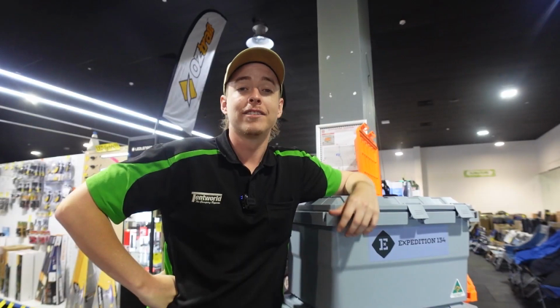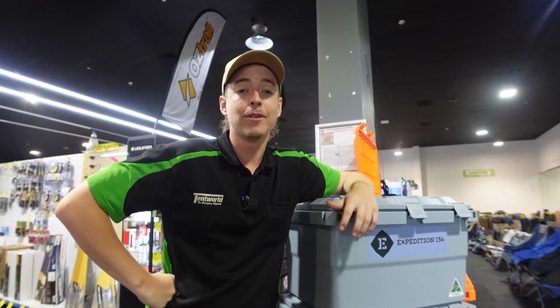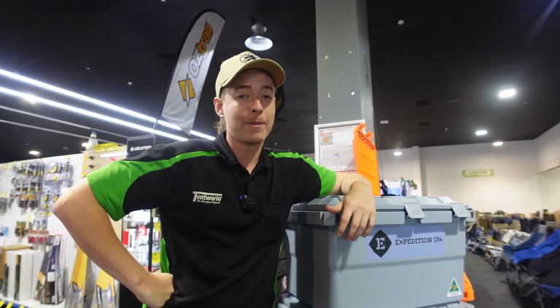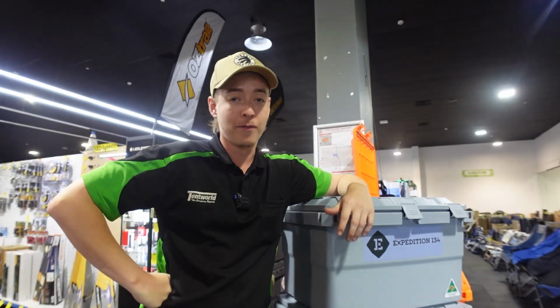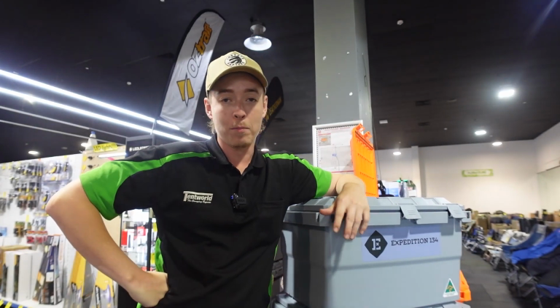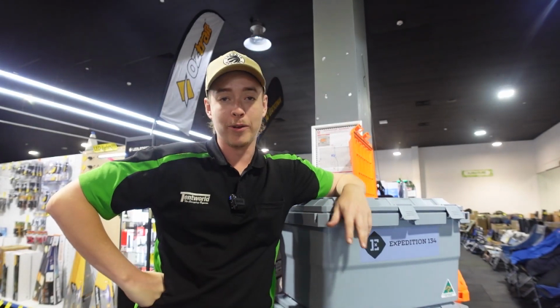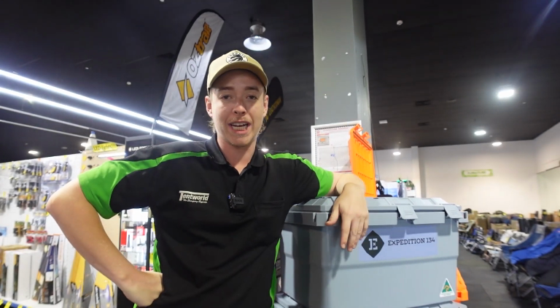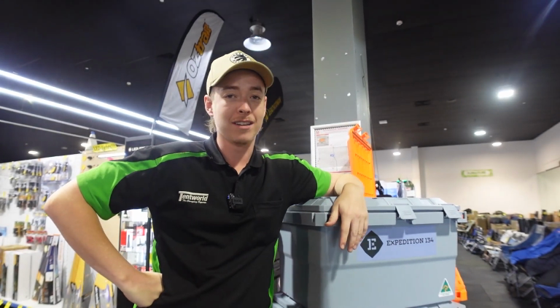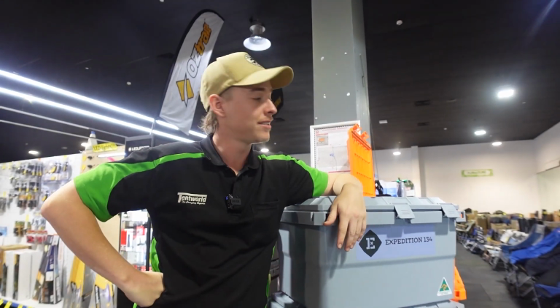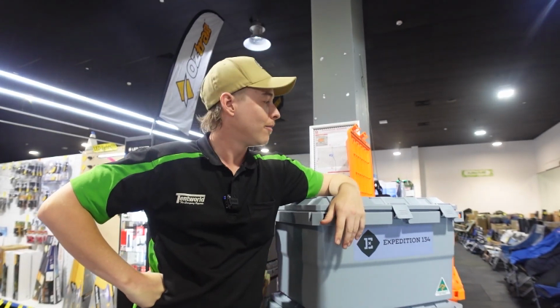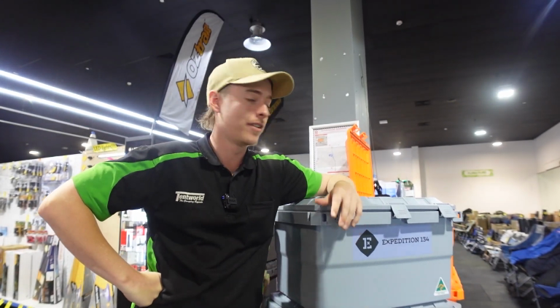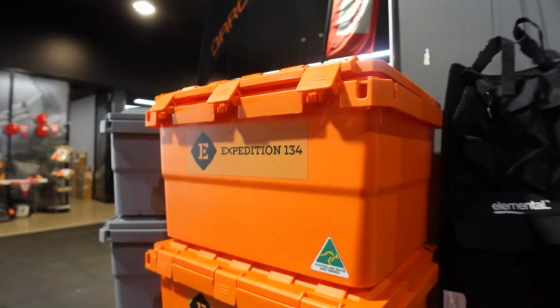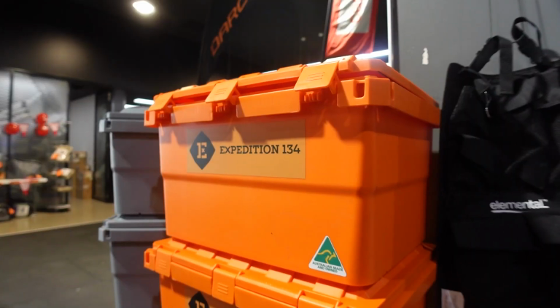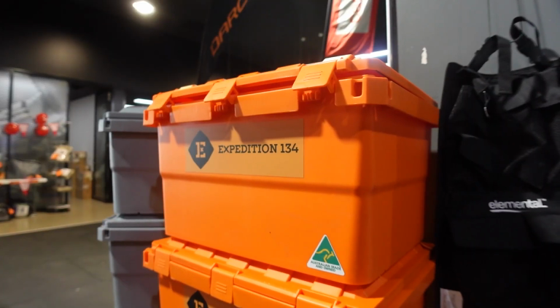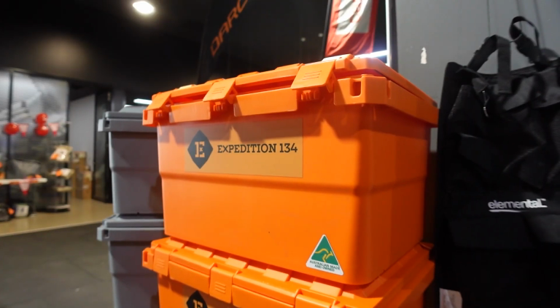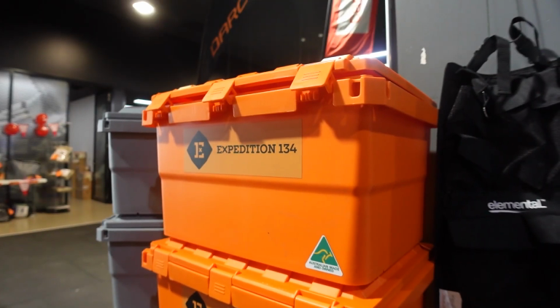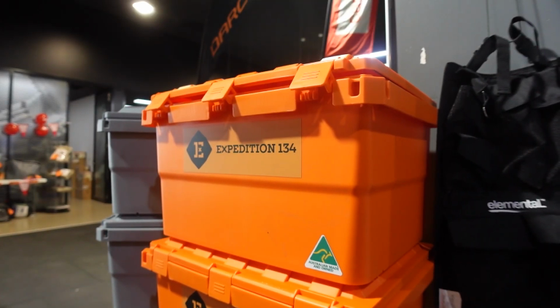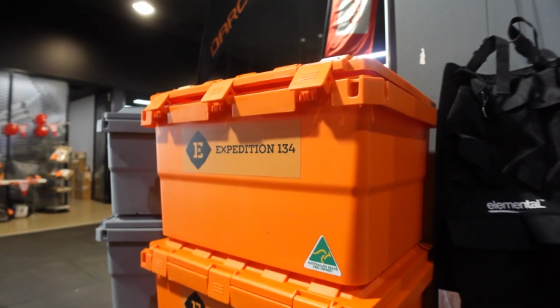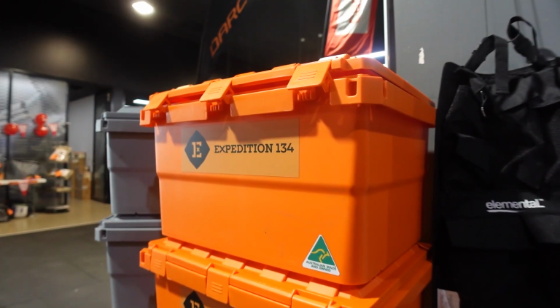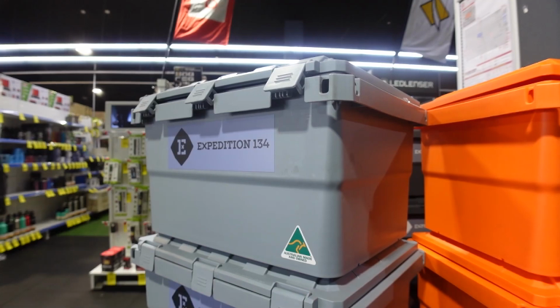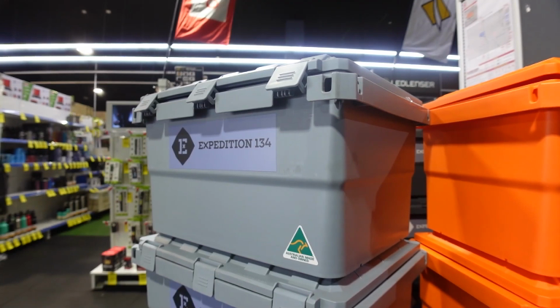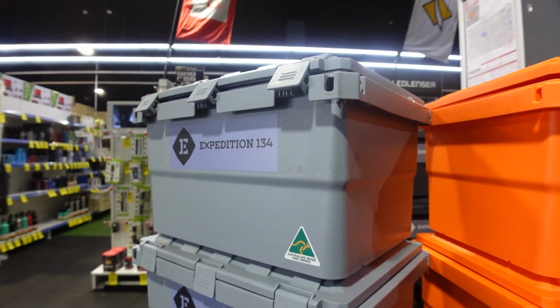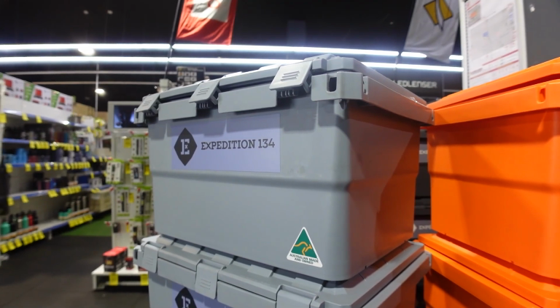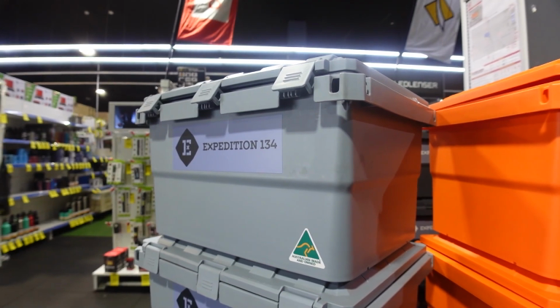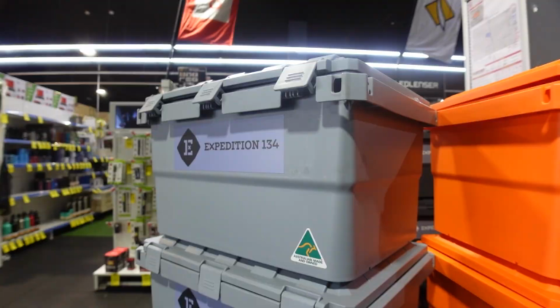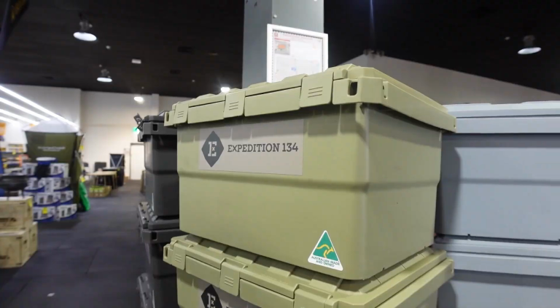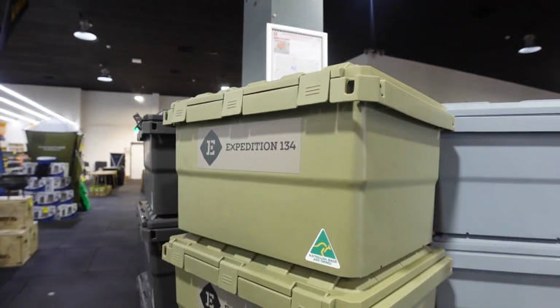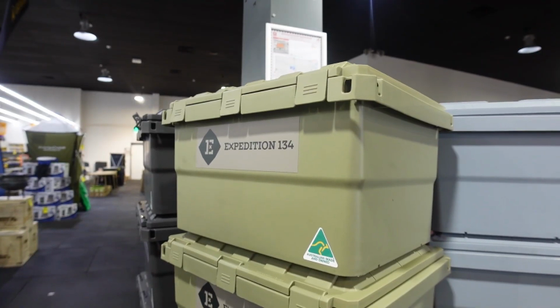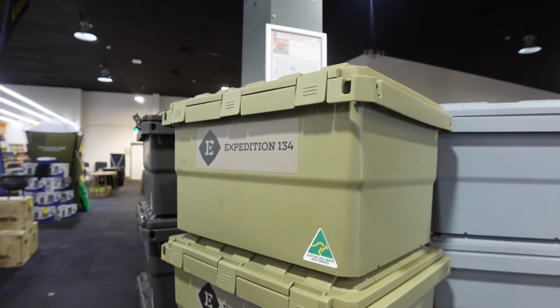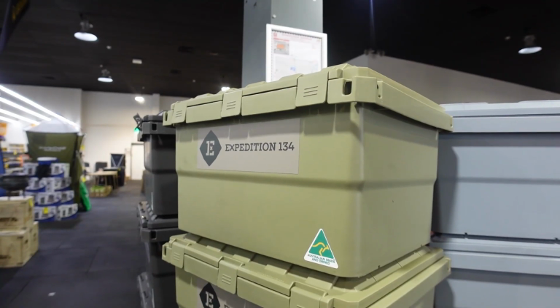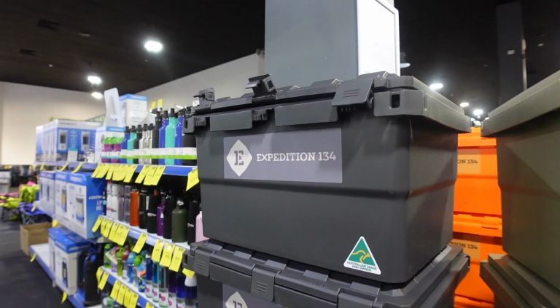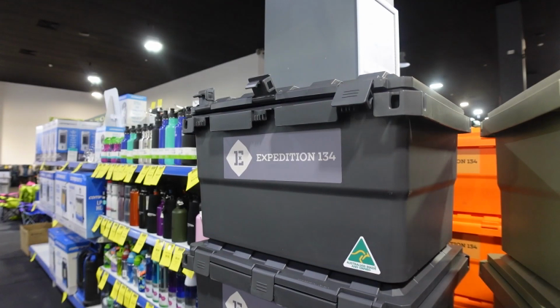These ones come in four brilliant colours. We've got the nice bright orange, the gunmetal grey, the khaki and the charcoal.